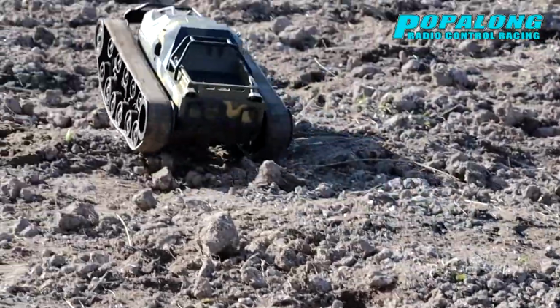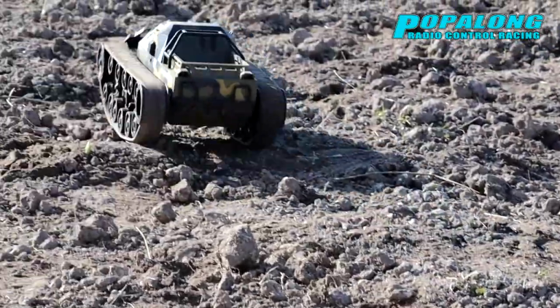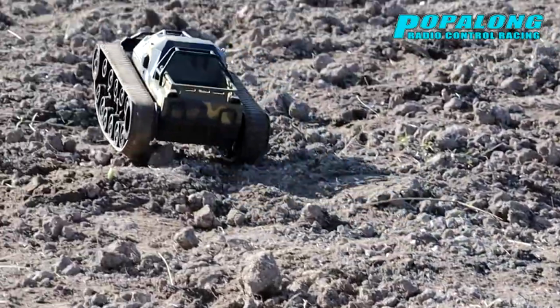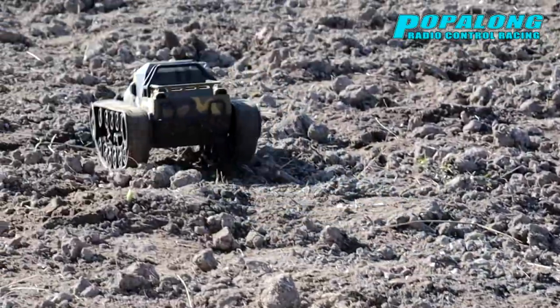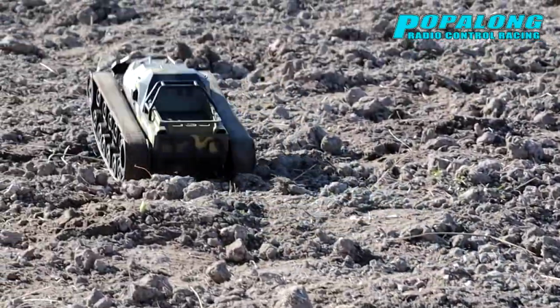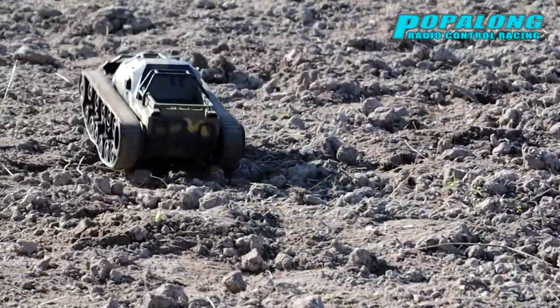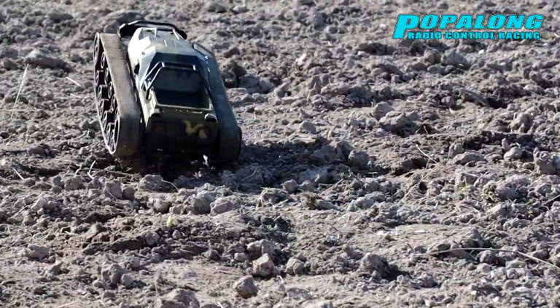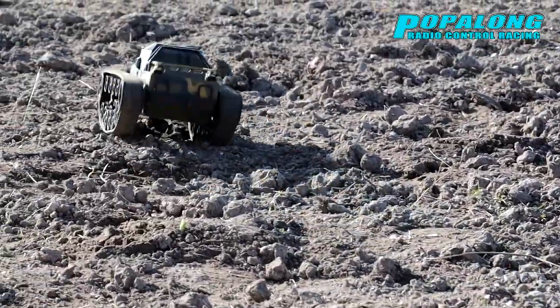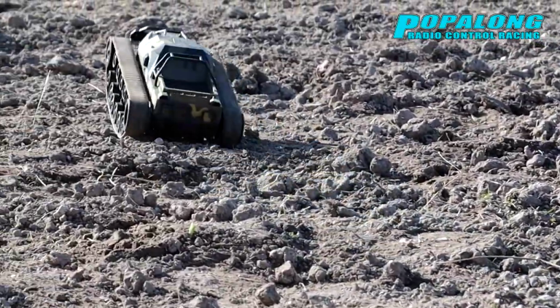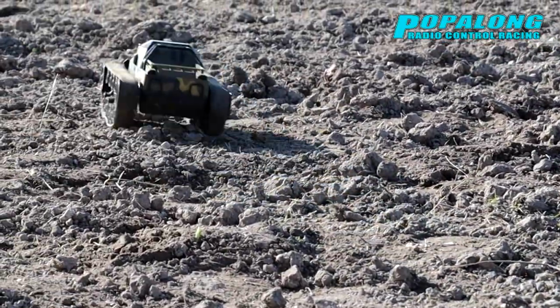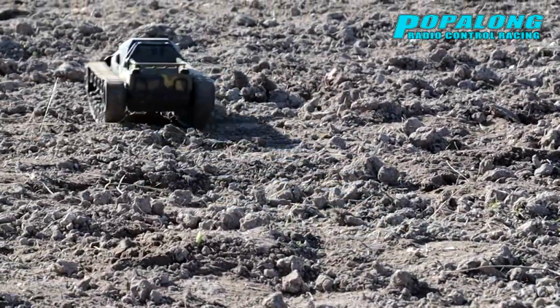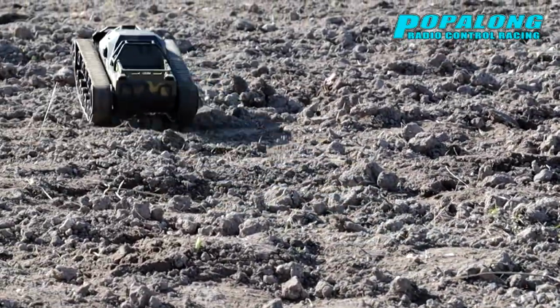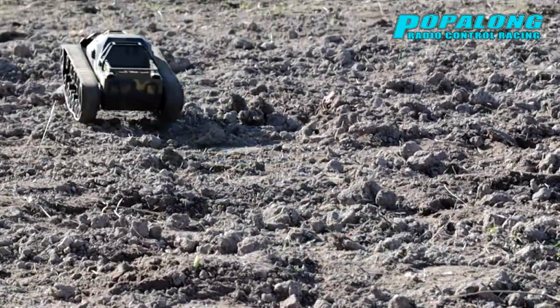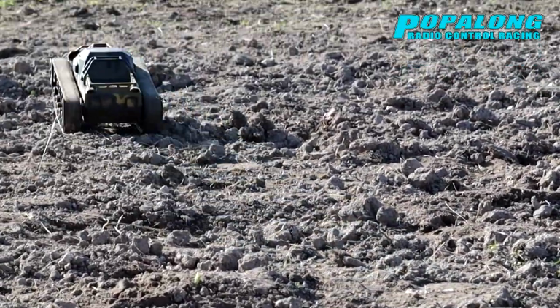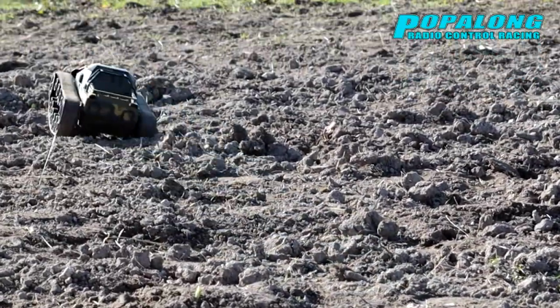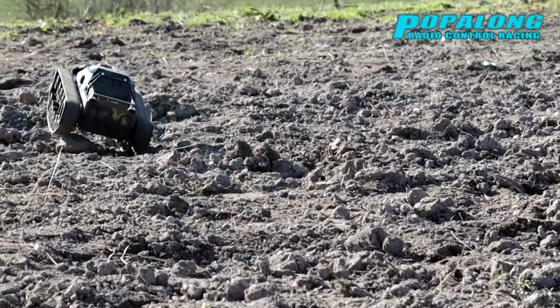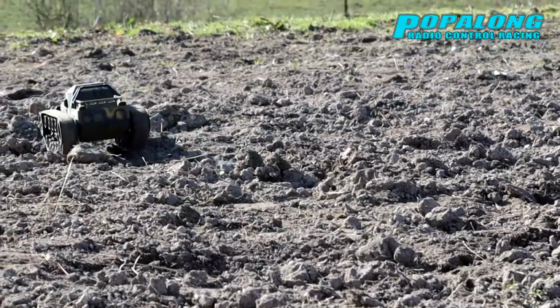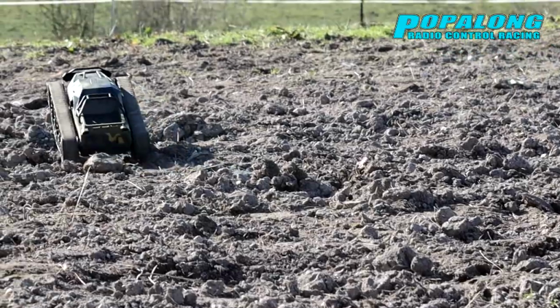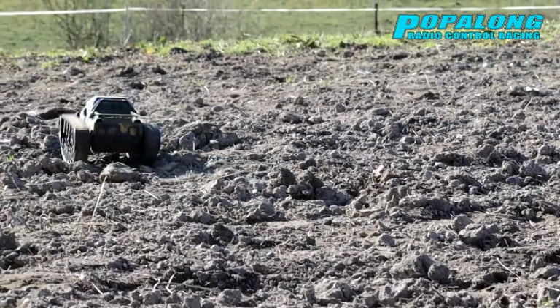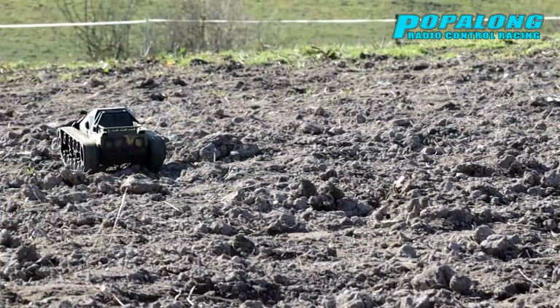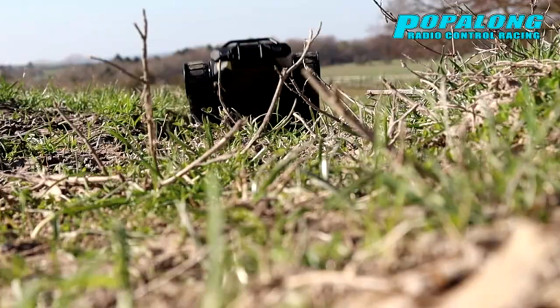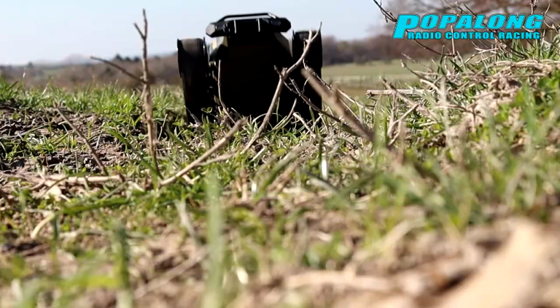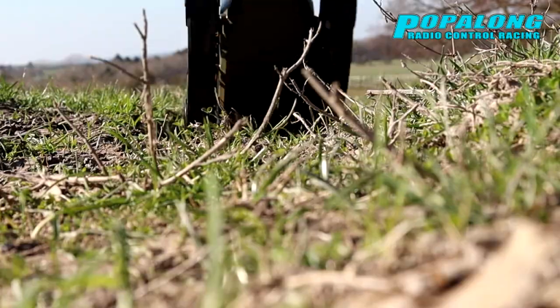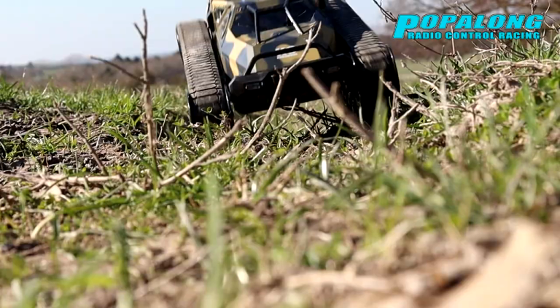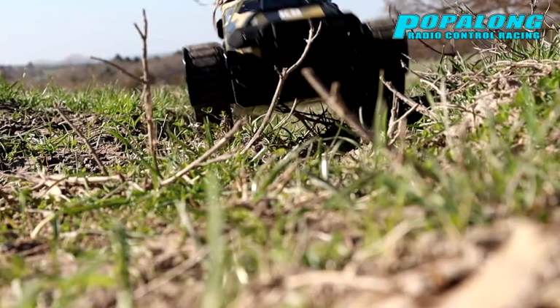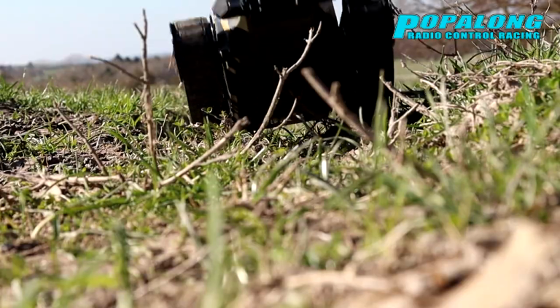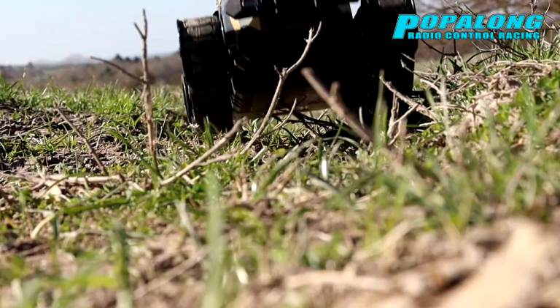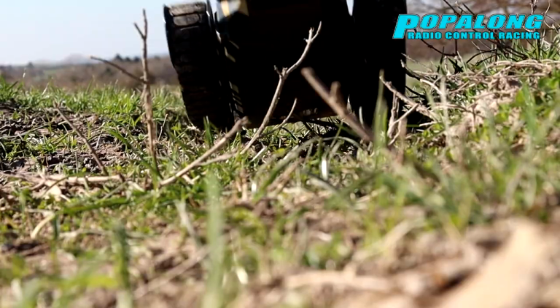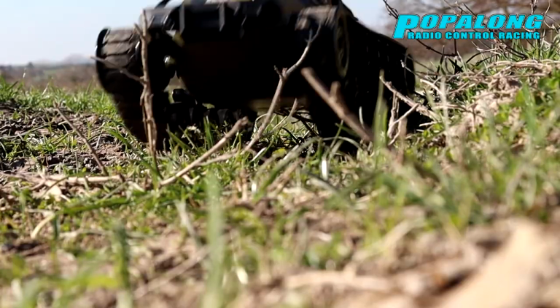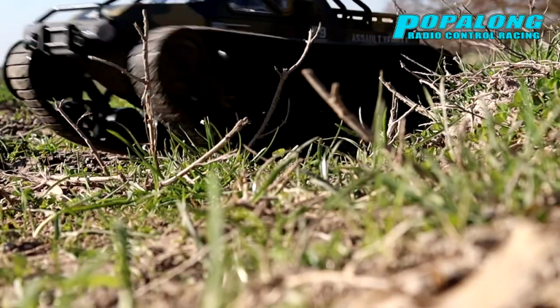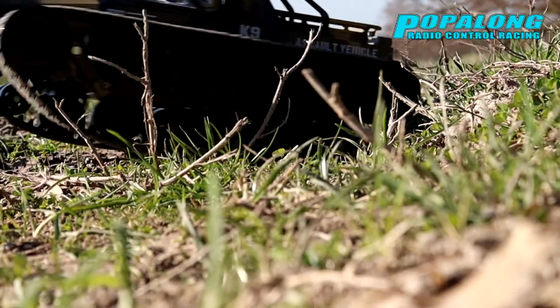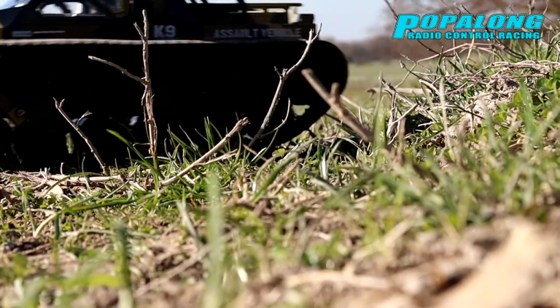Hello and welcome to Popalong RC. Today we take a closer look at the FTX Buzzsaw.